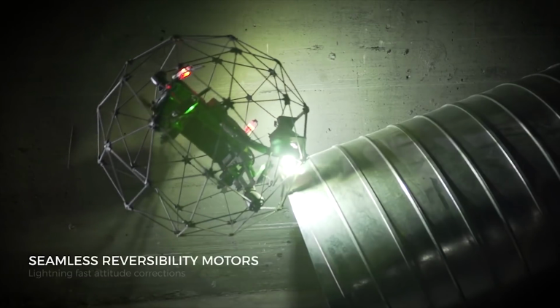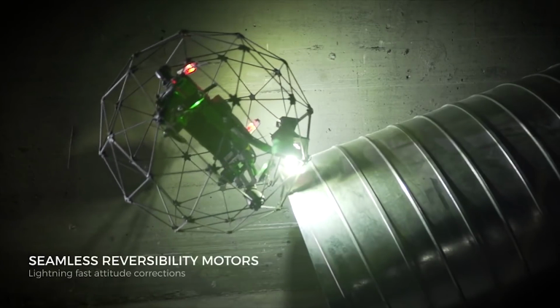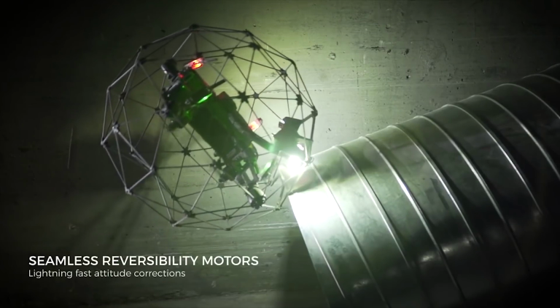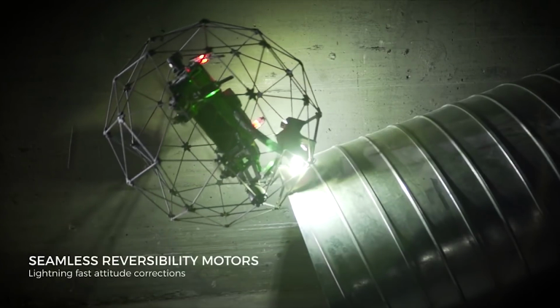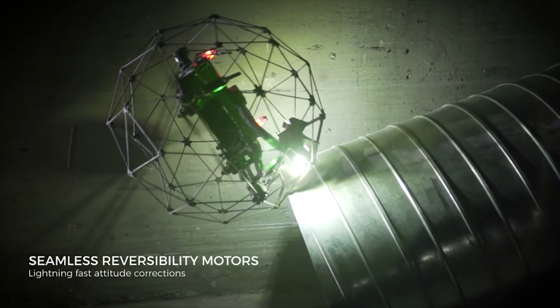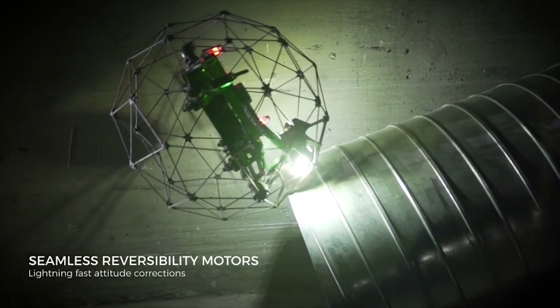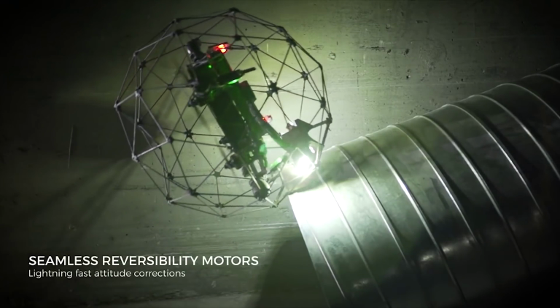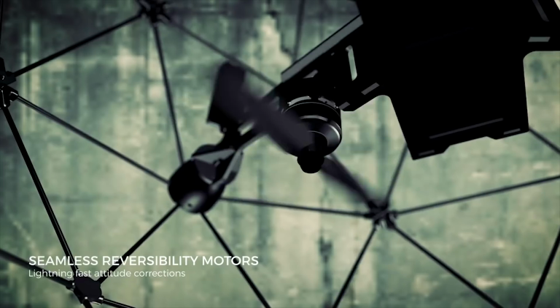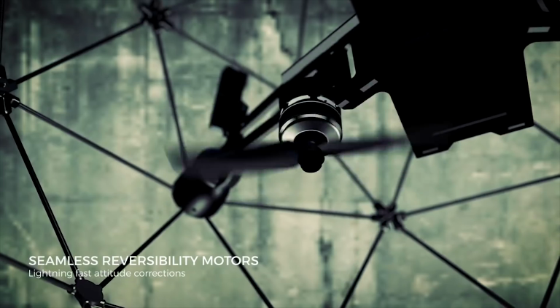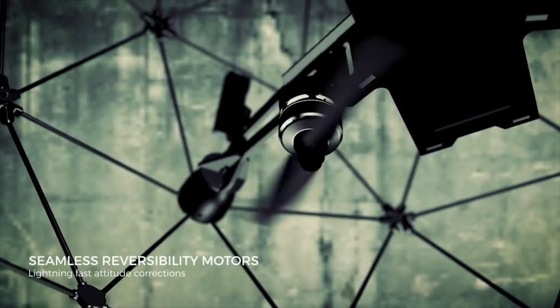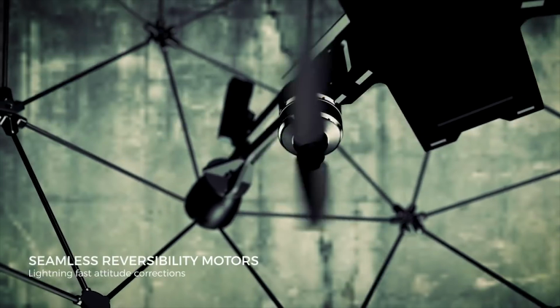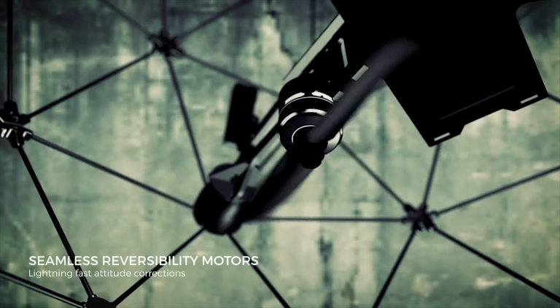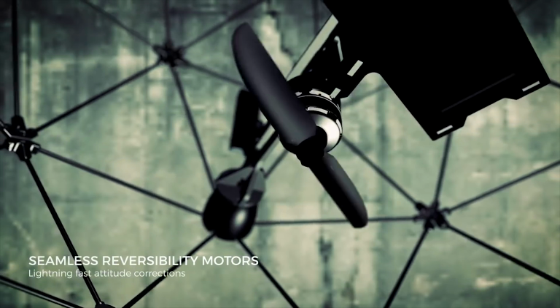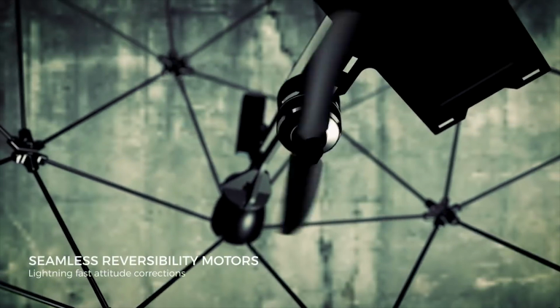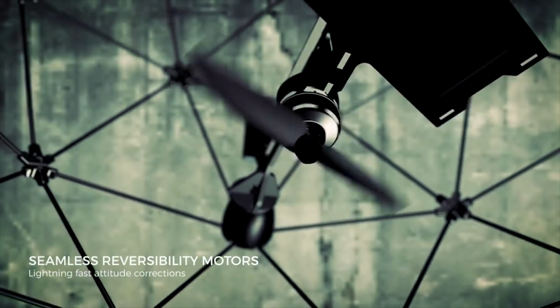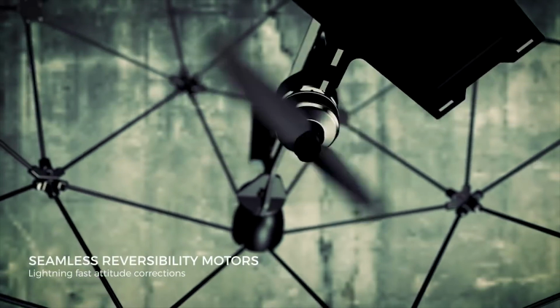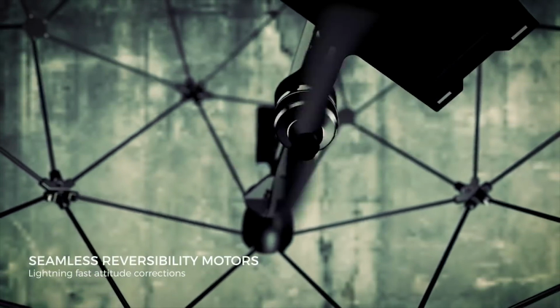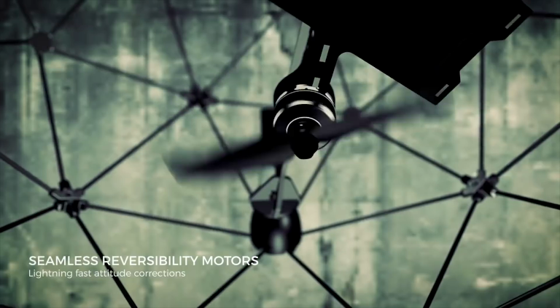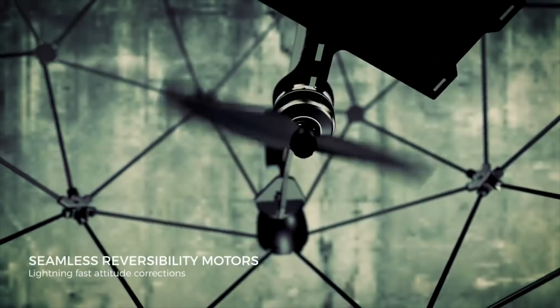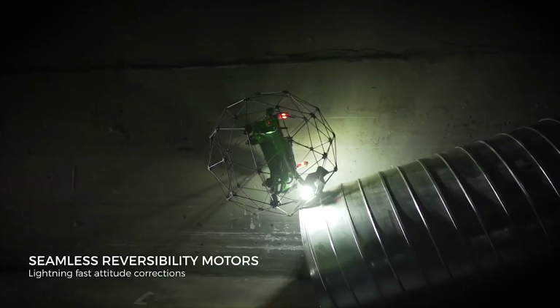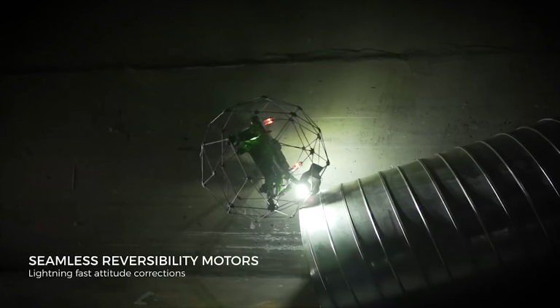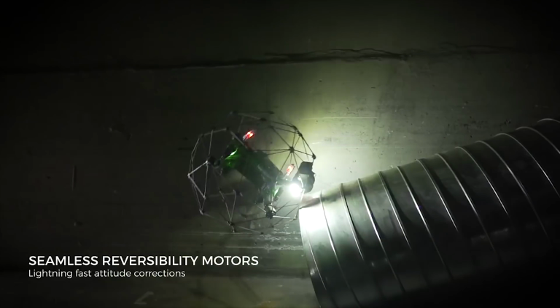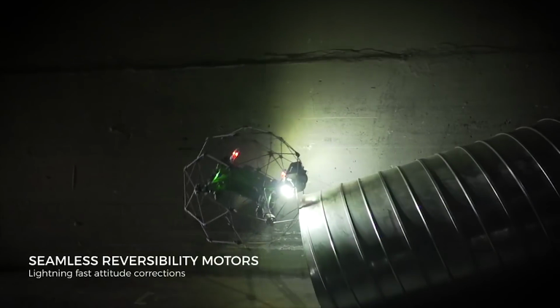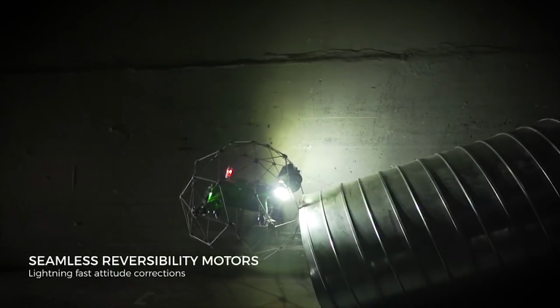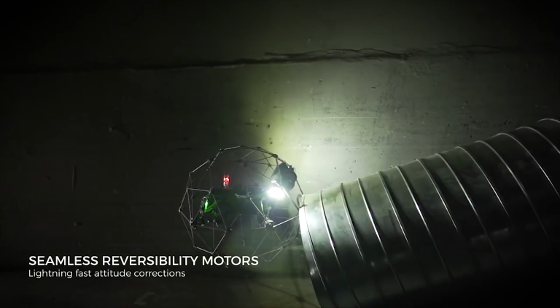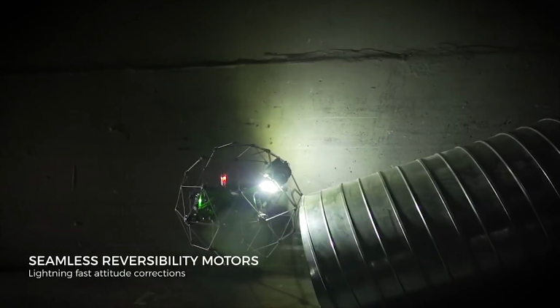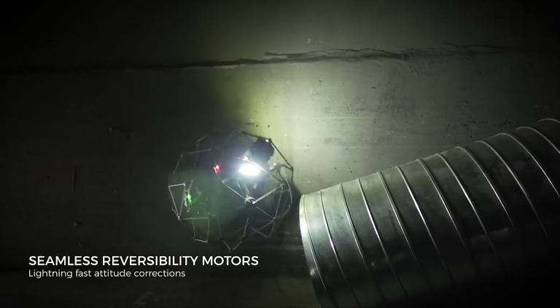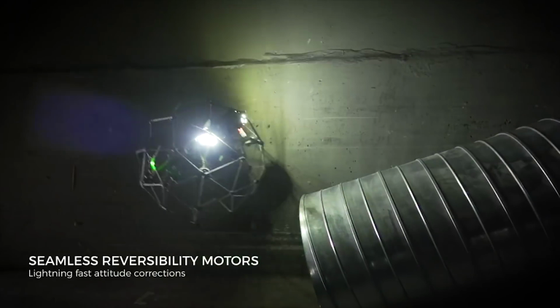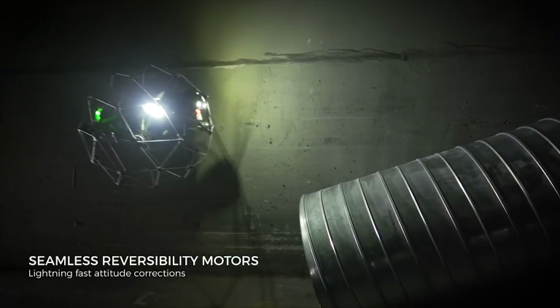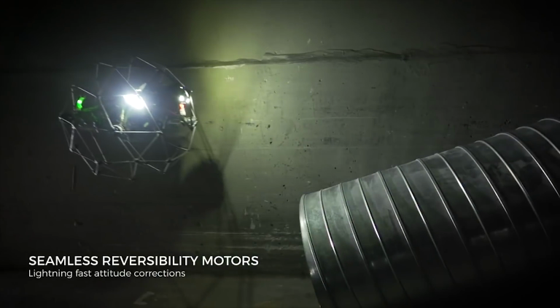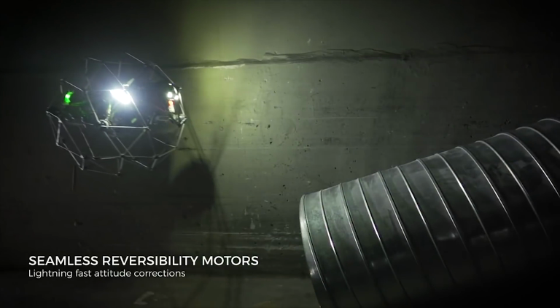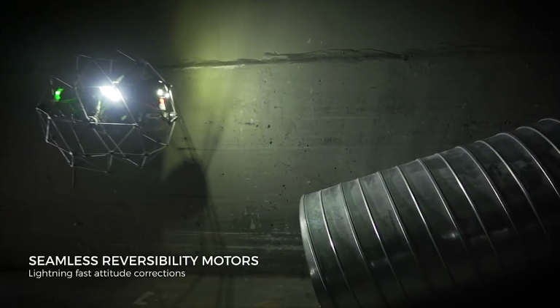Lightning-fast corrections on the propeller's speed and rotation direction keep Ilias II stable at any time.